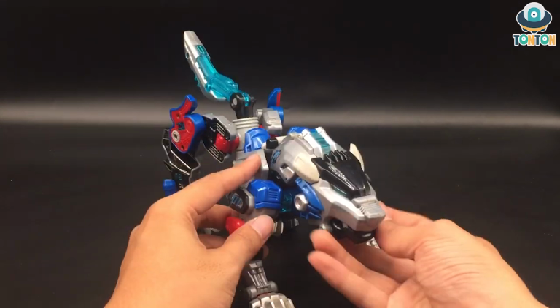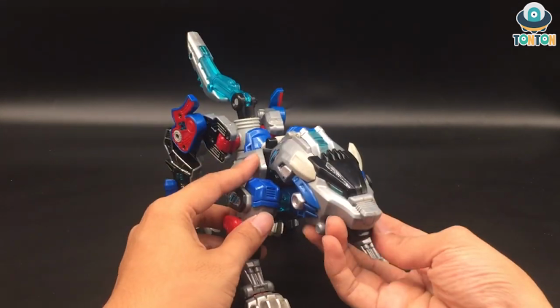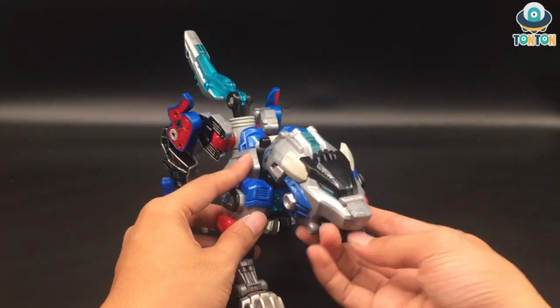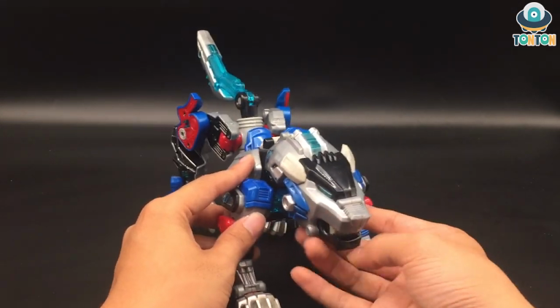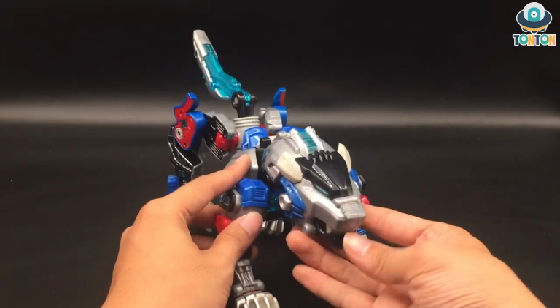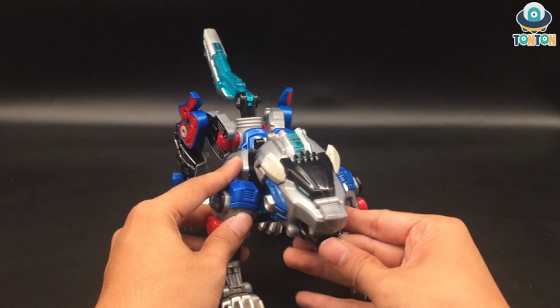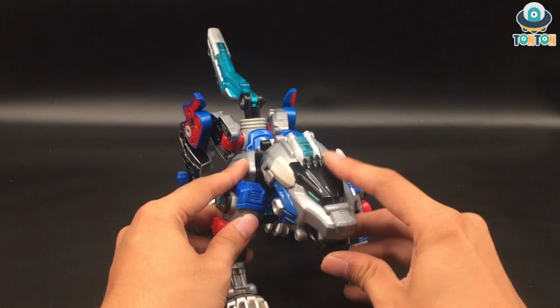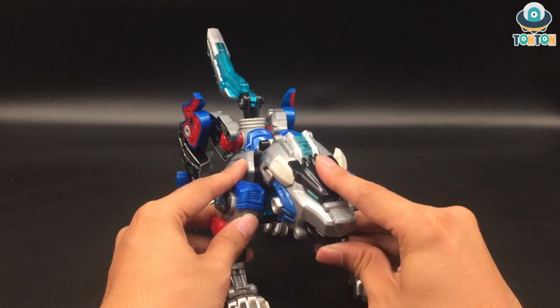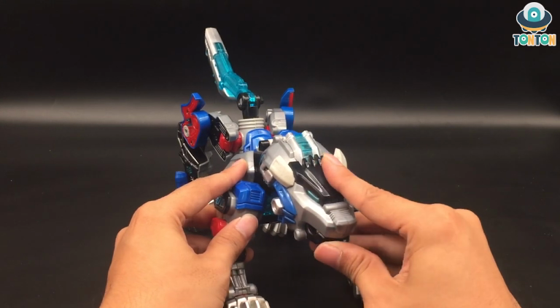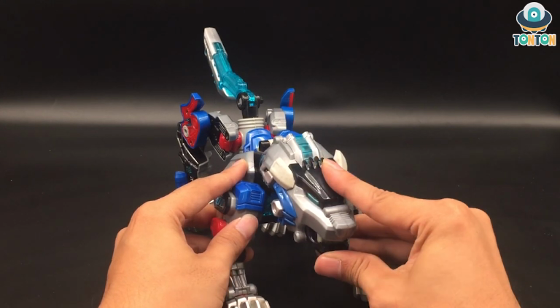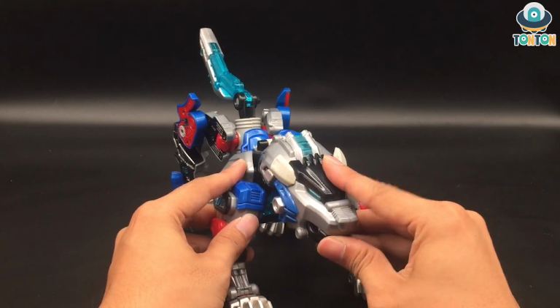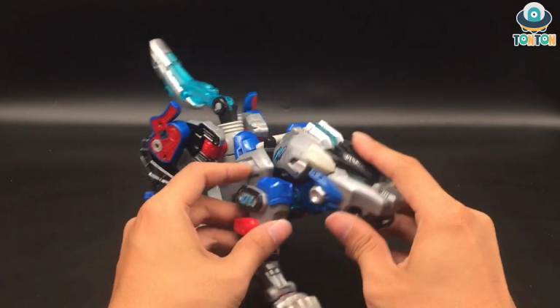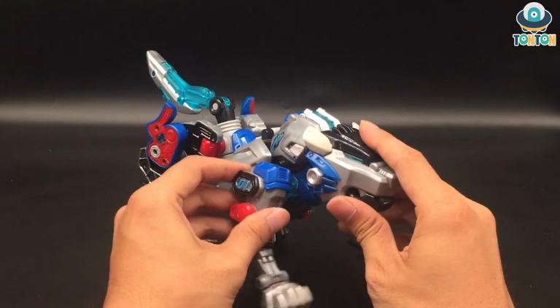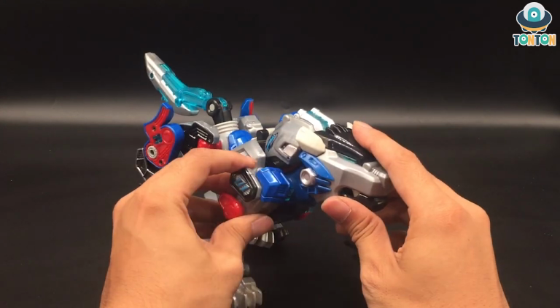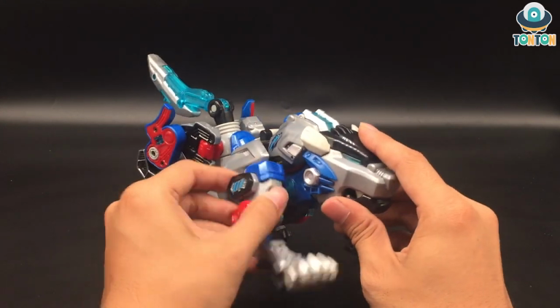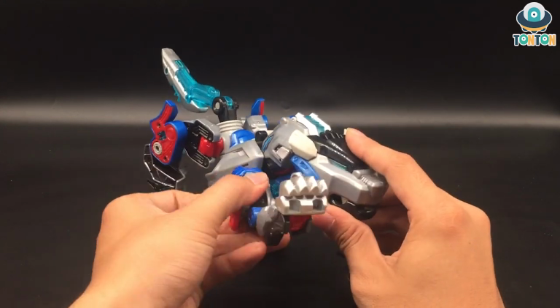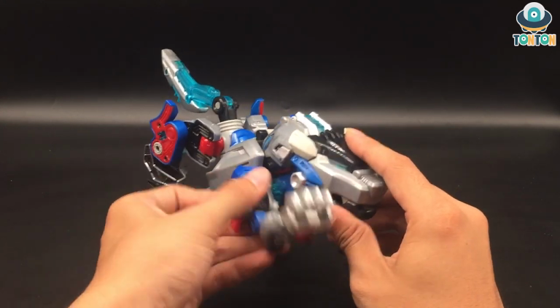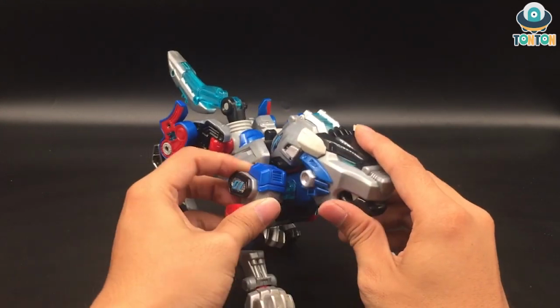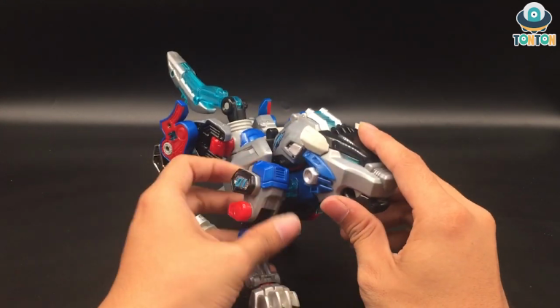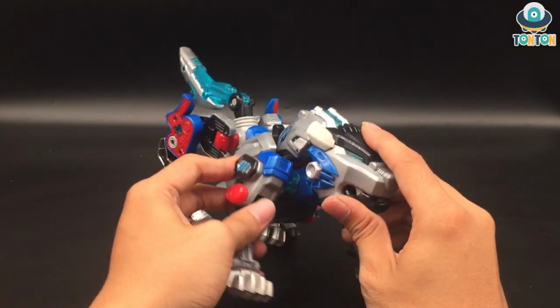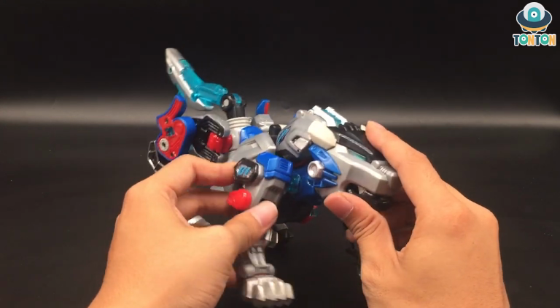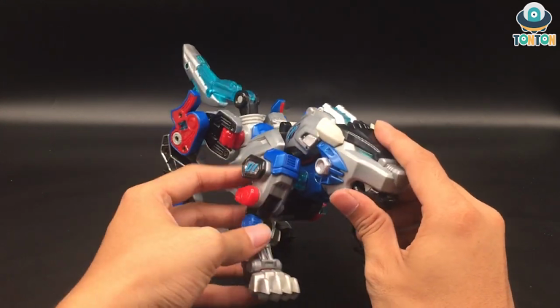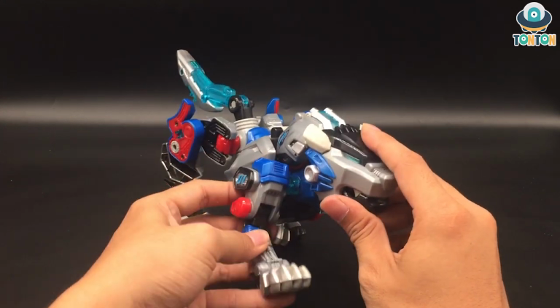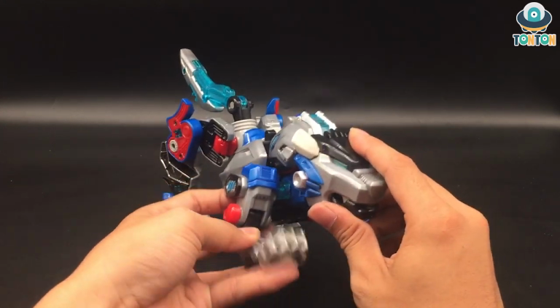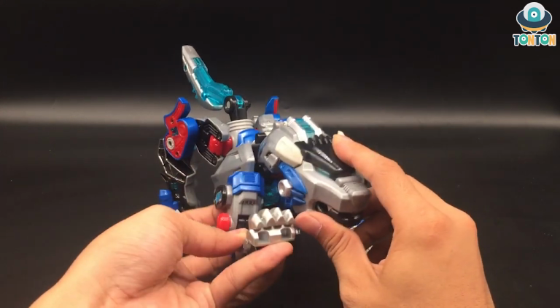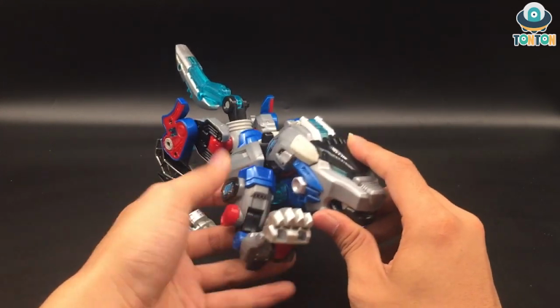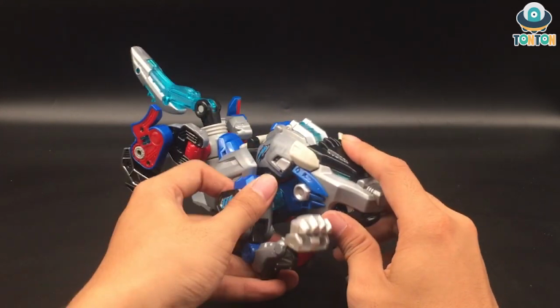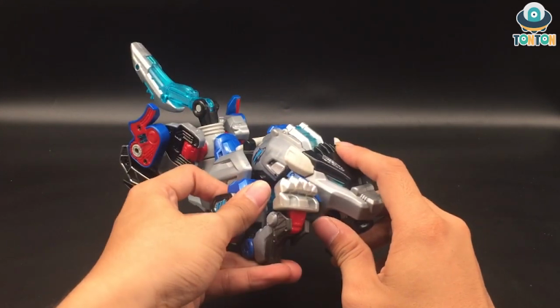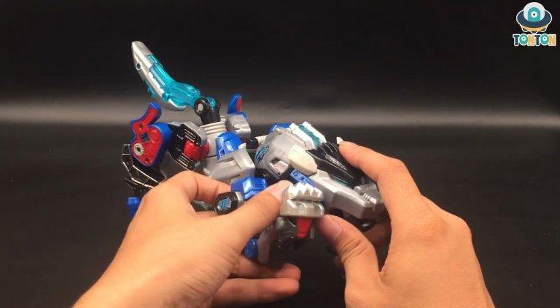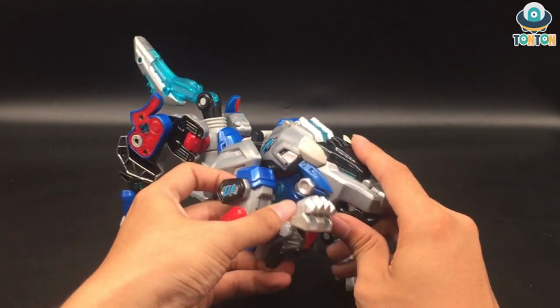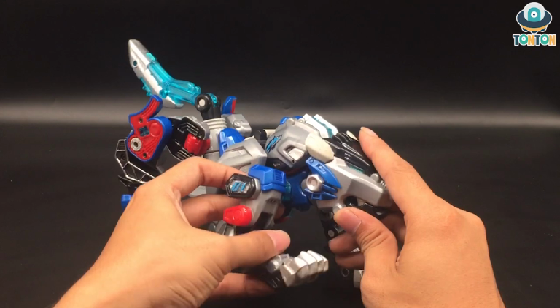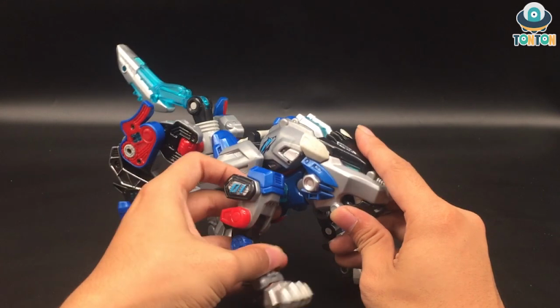Articulation-wise, this is quite simple to be honest — mostly serving the combining aspect of this one.